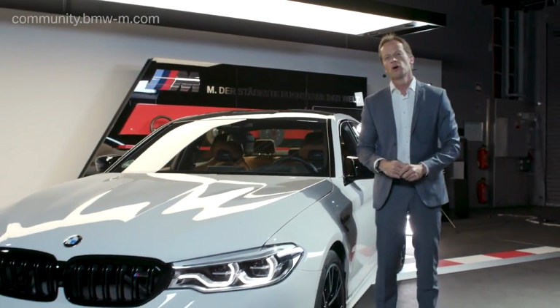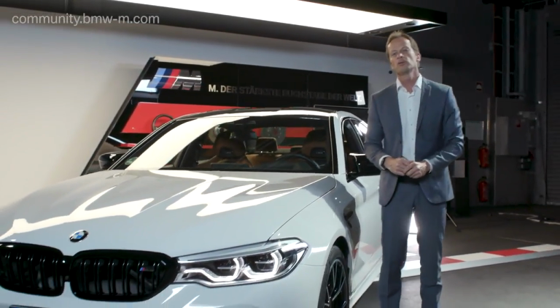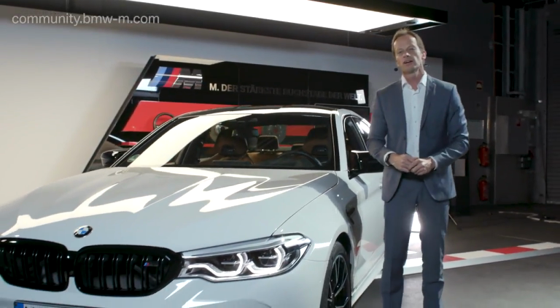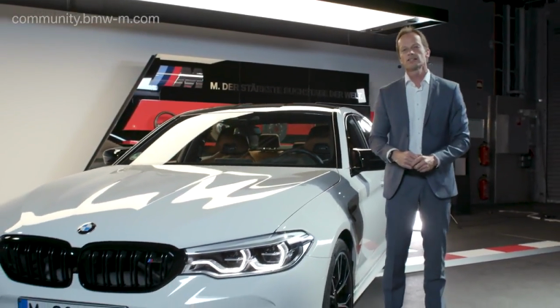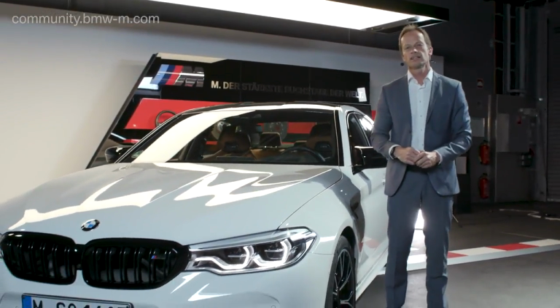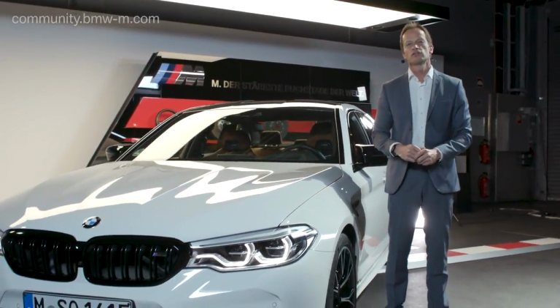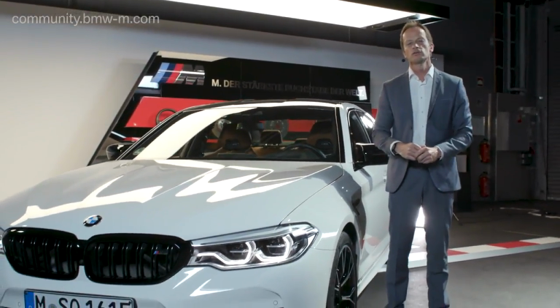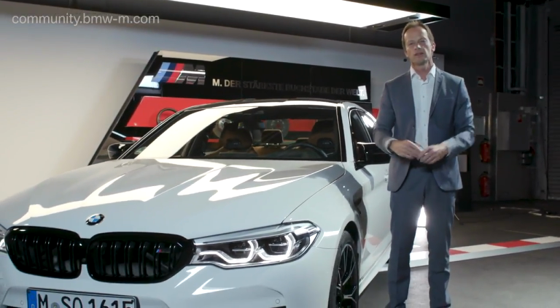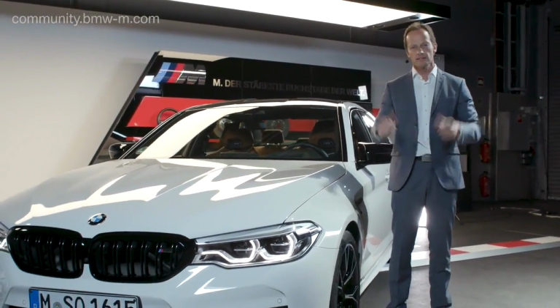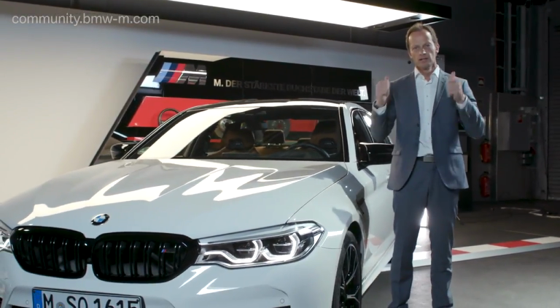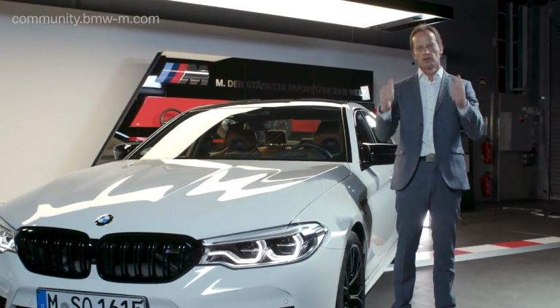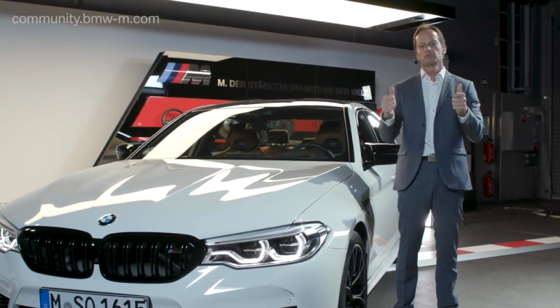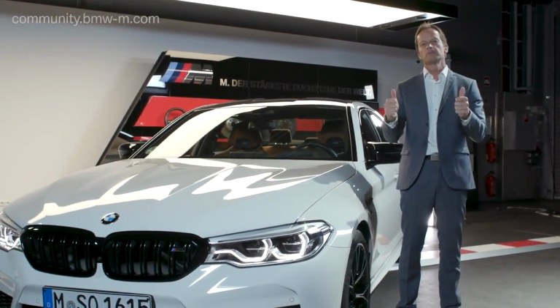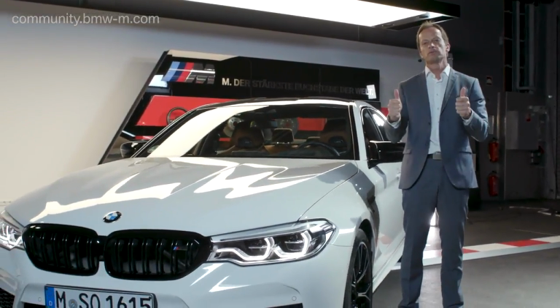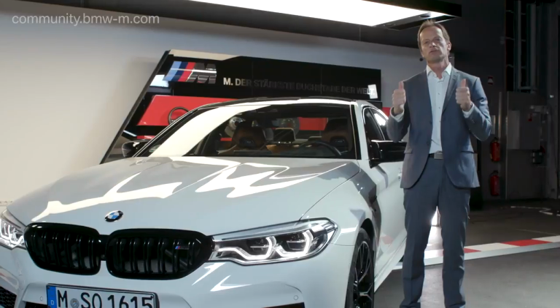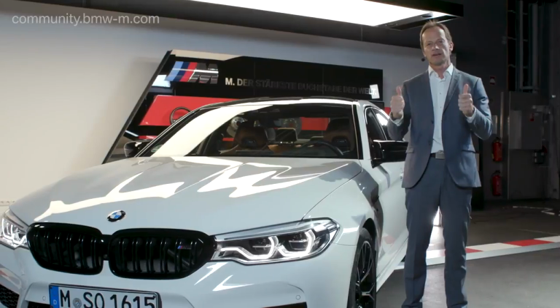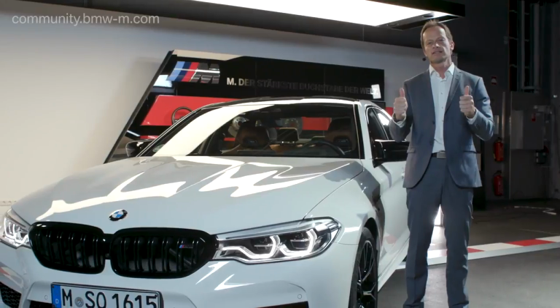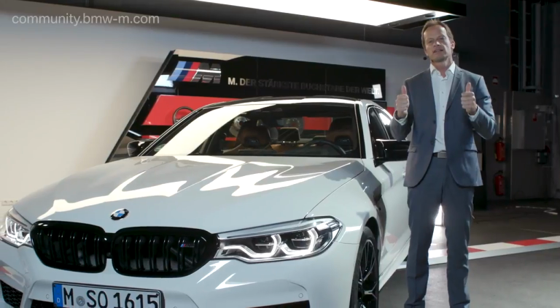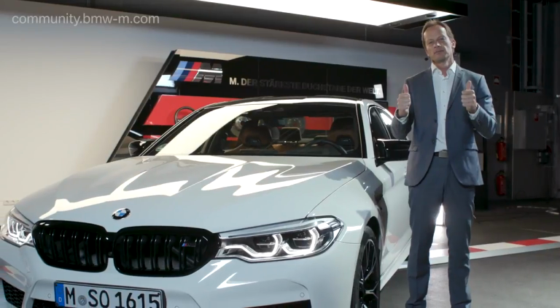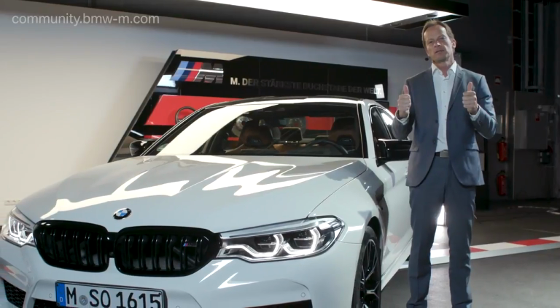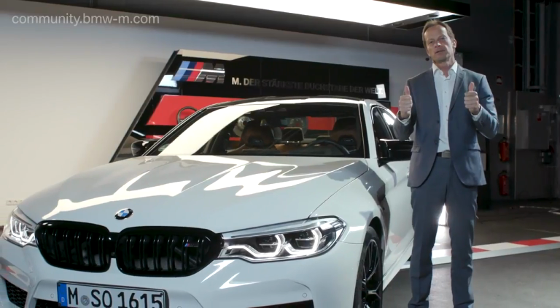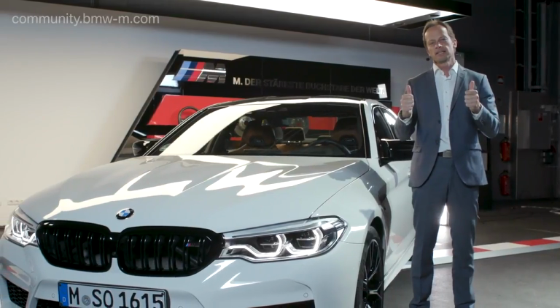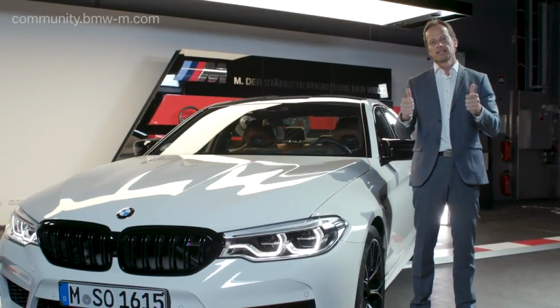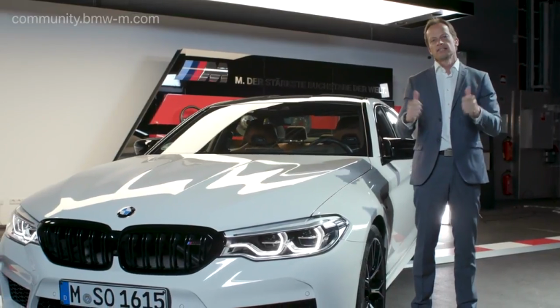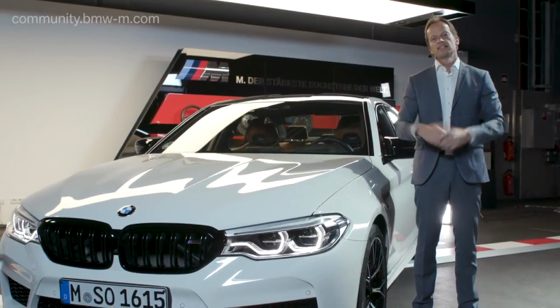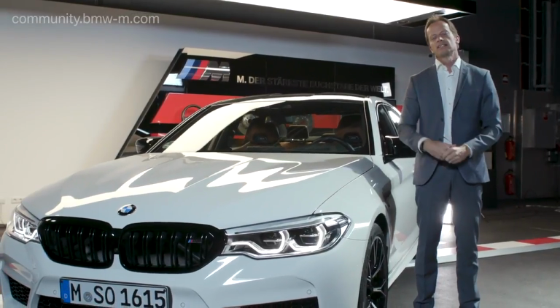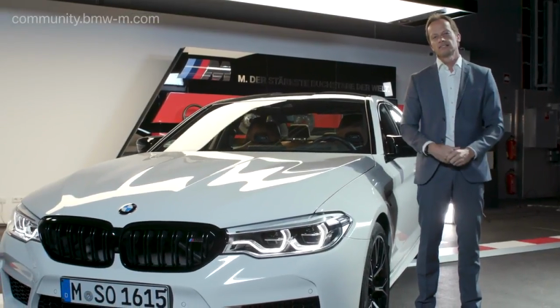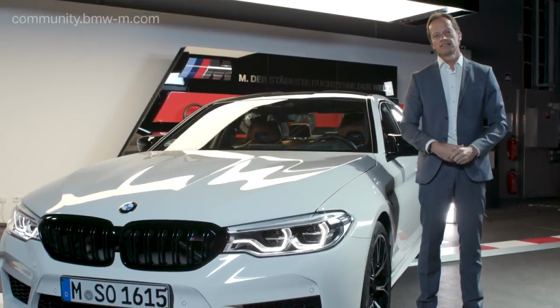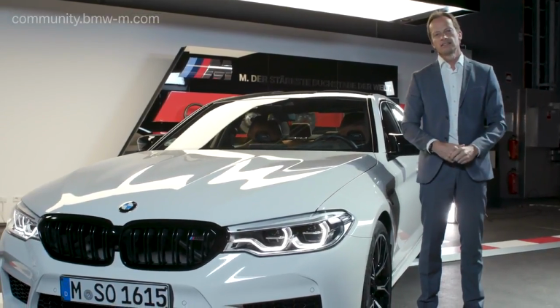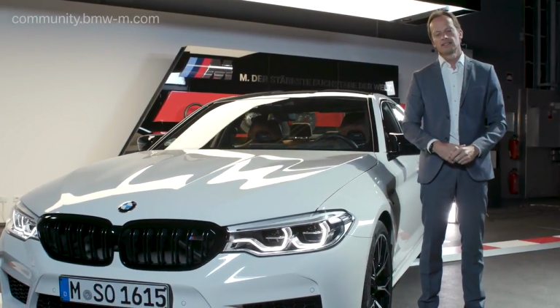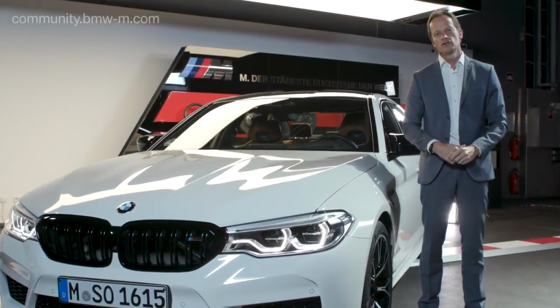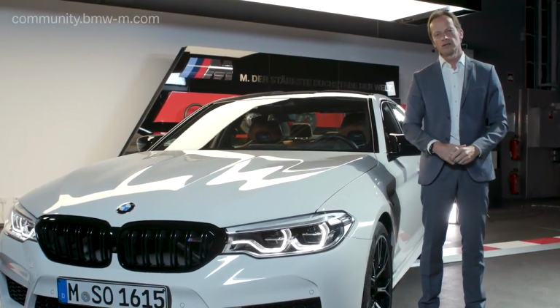I hope you guys stay tuned with us — all BMW fans, bye bye and enjoy.